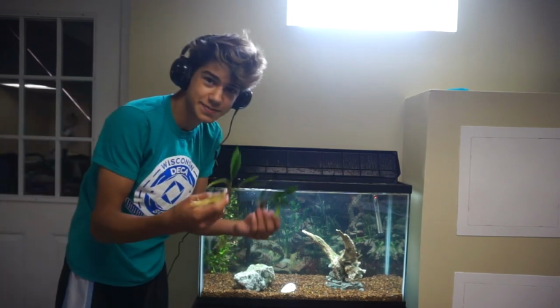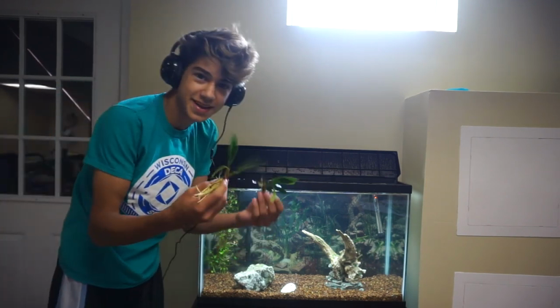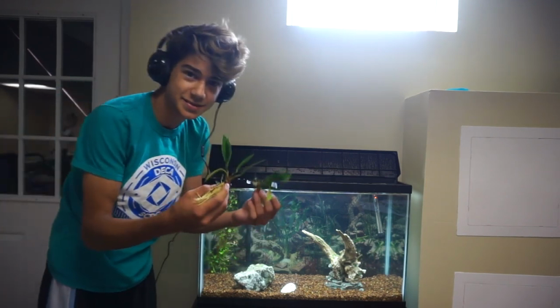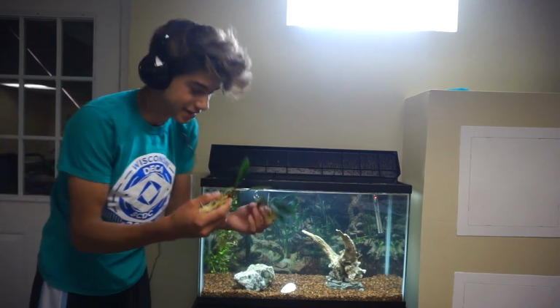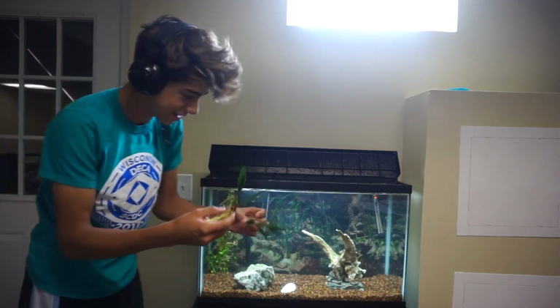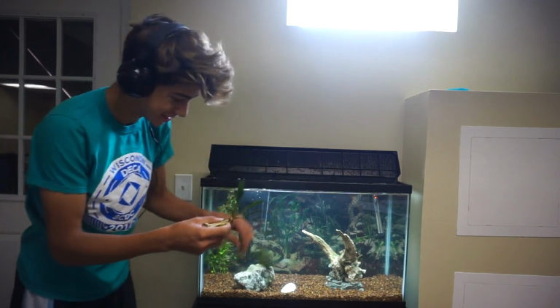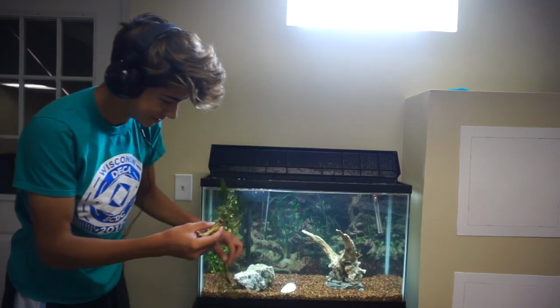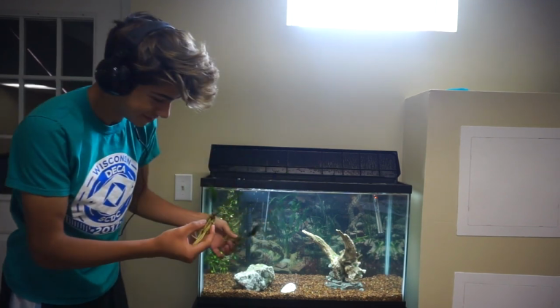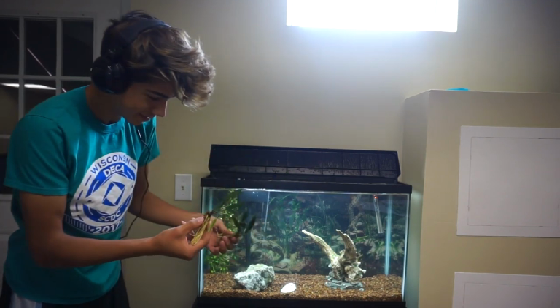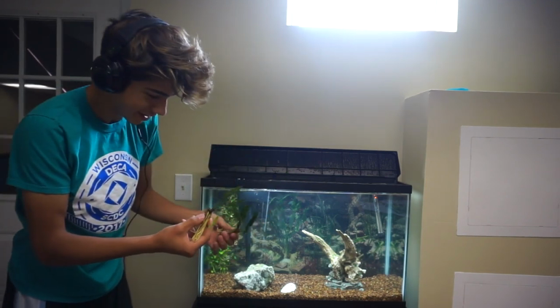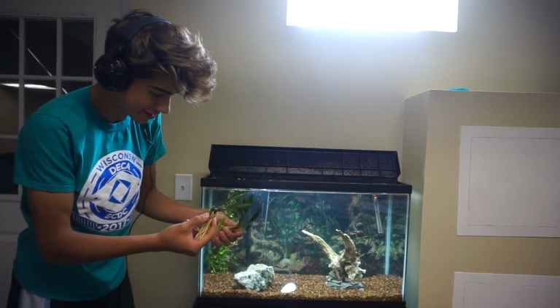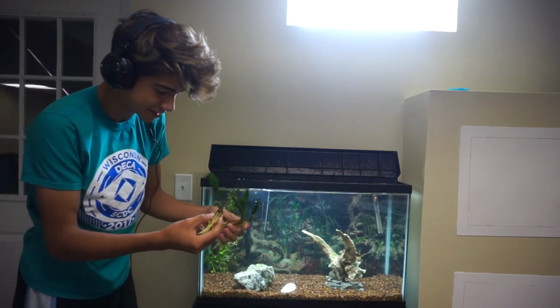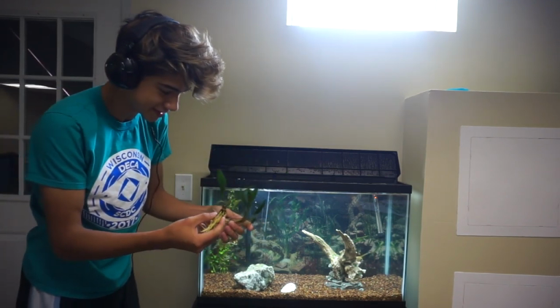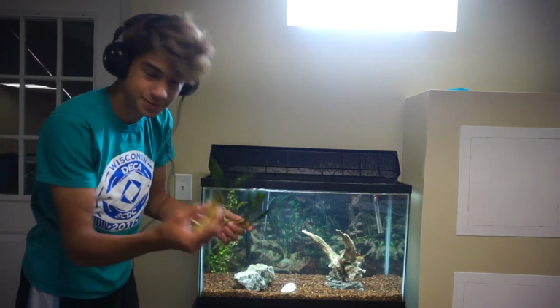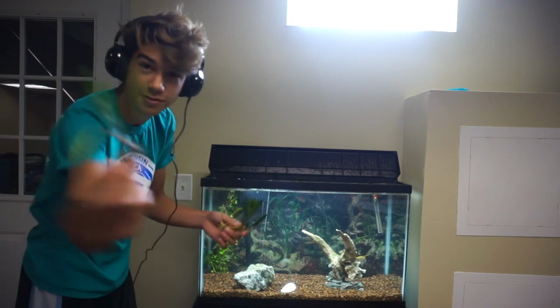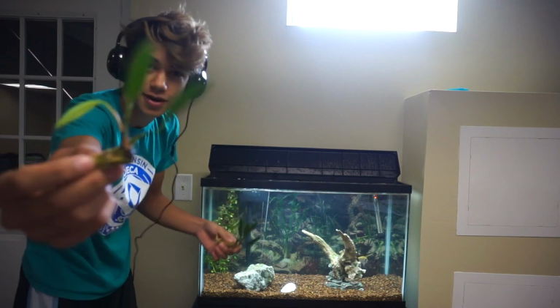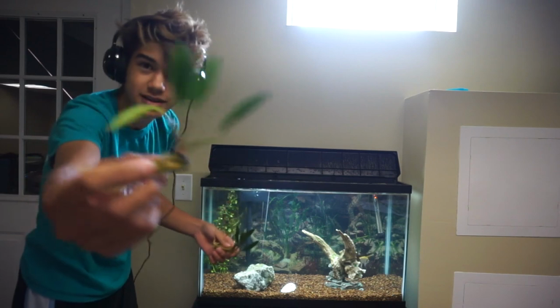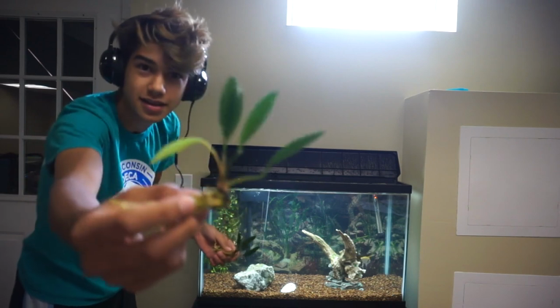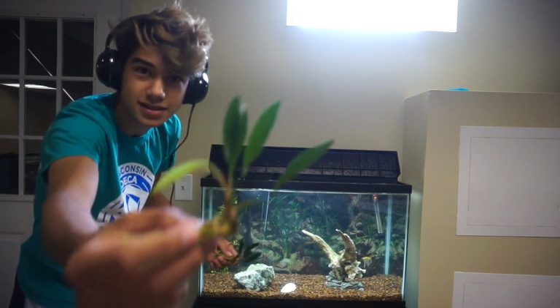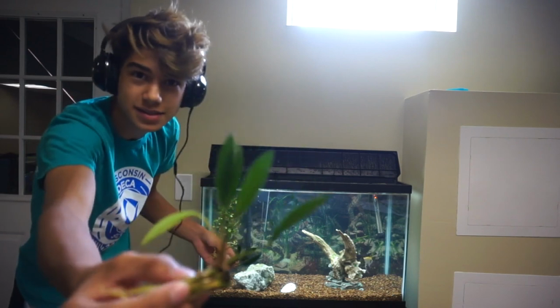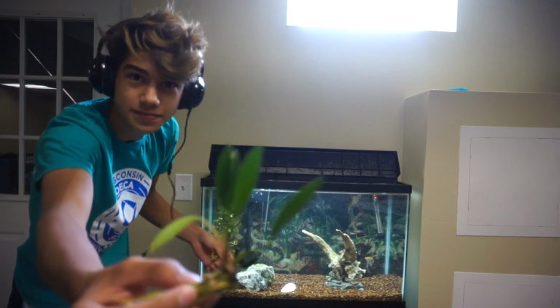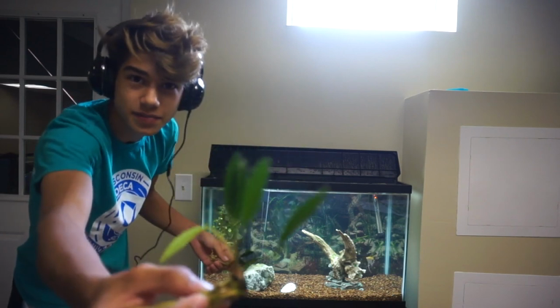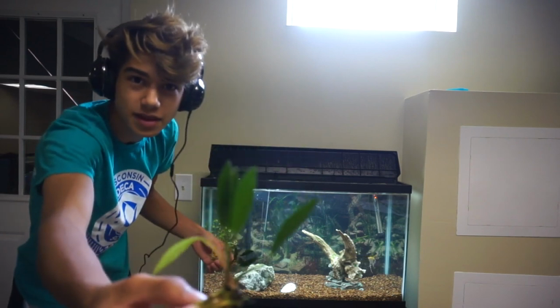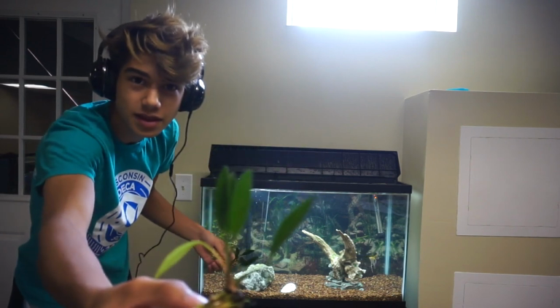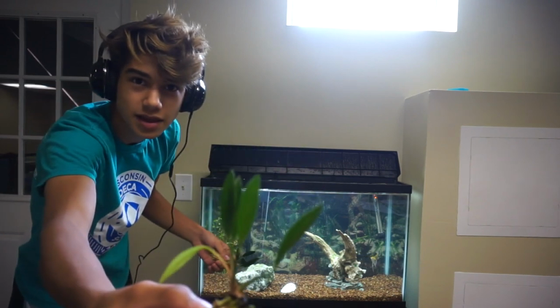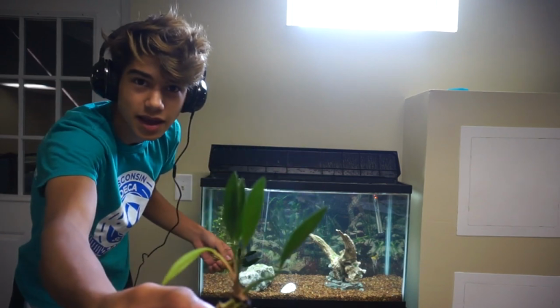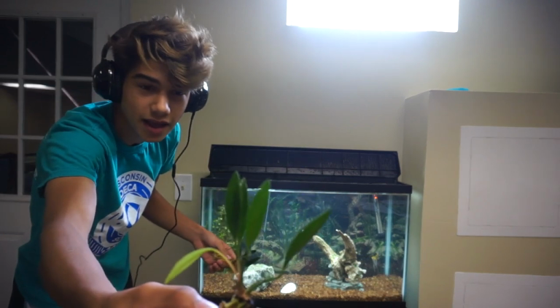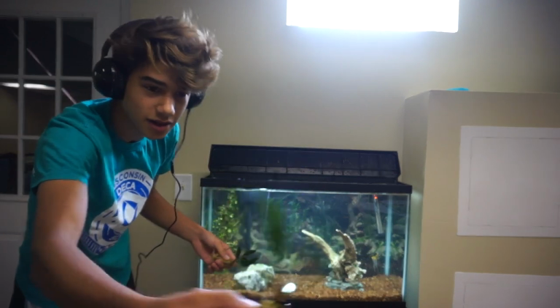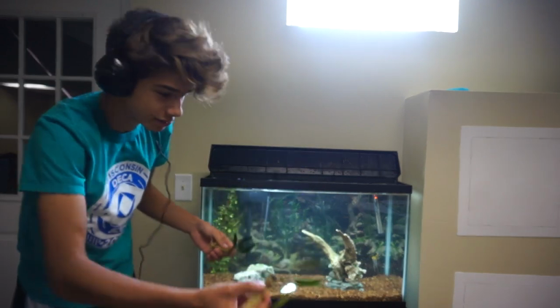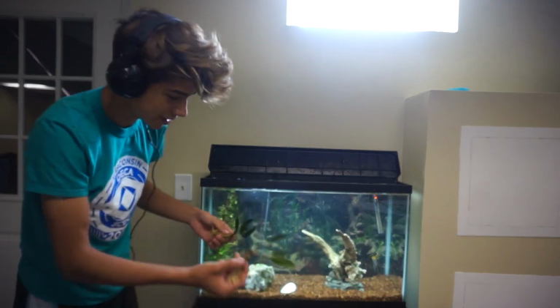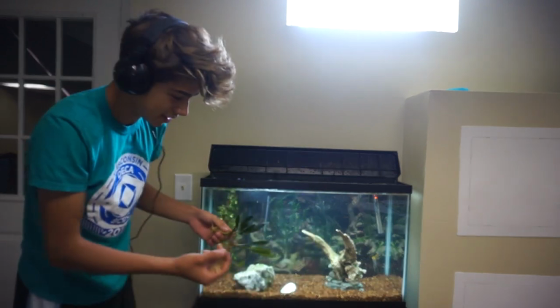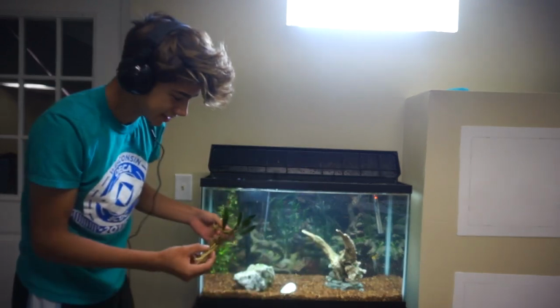Yo, this plant is really awesome — I've never seen this before. It looks really nice.